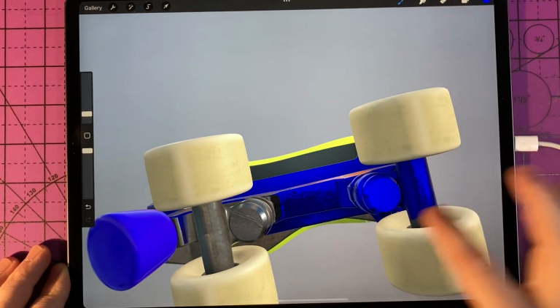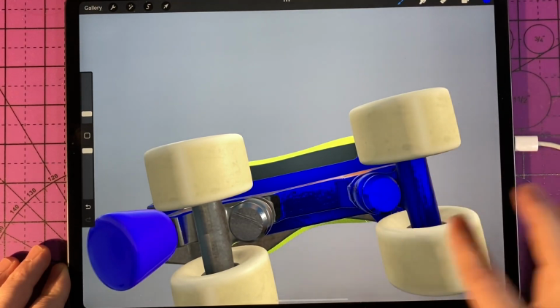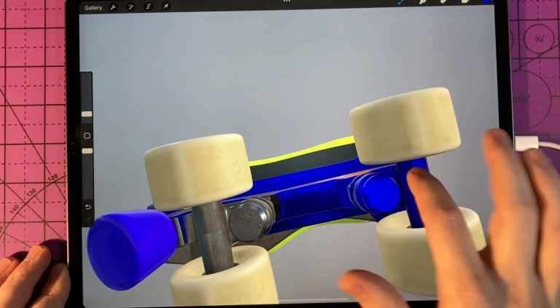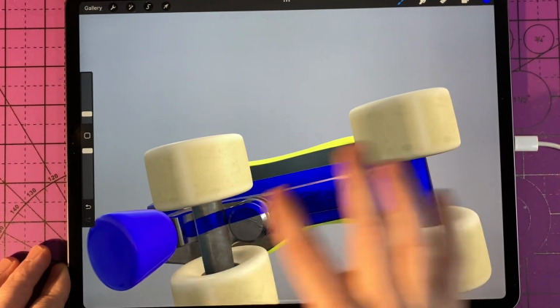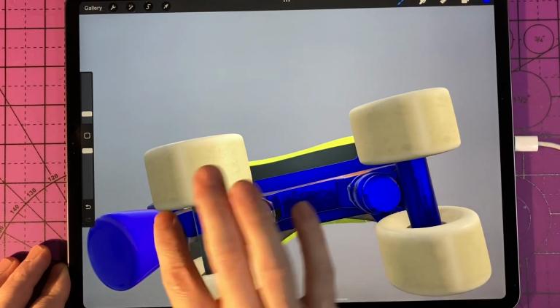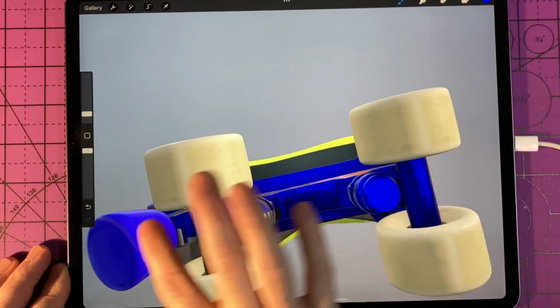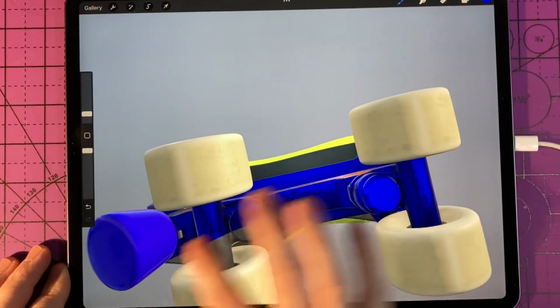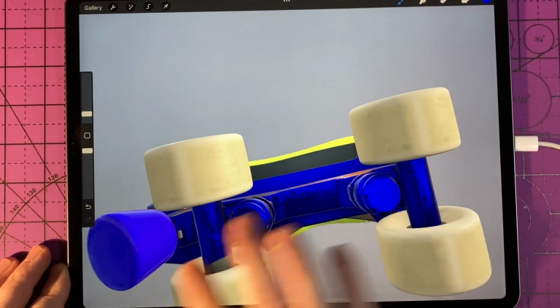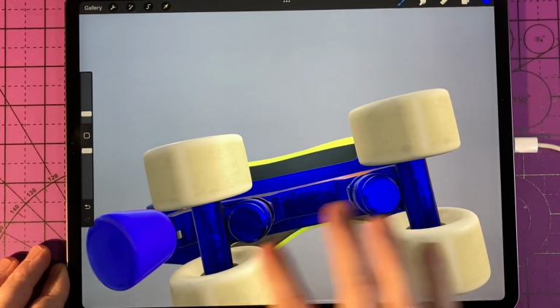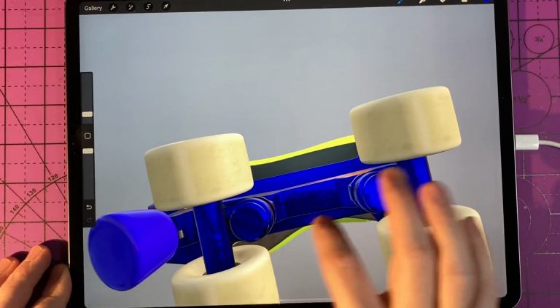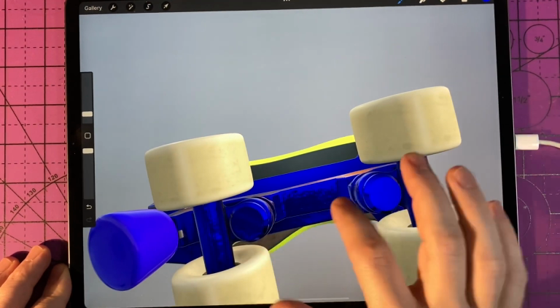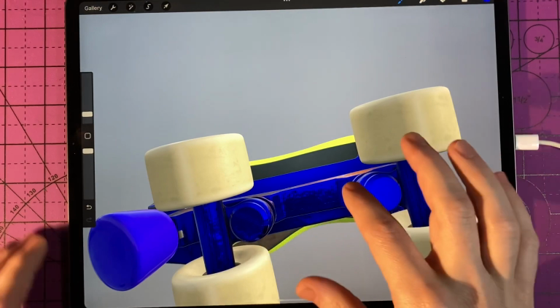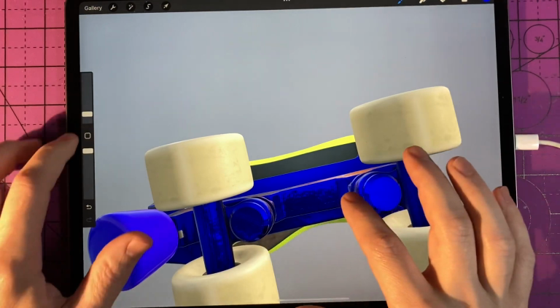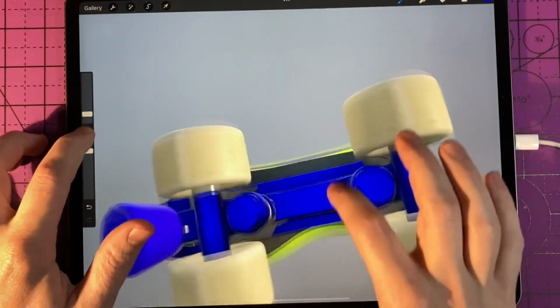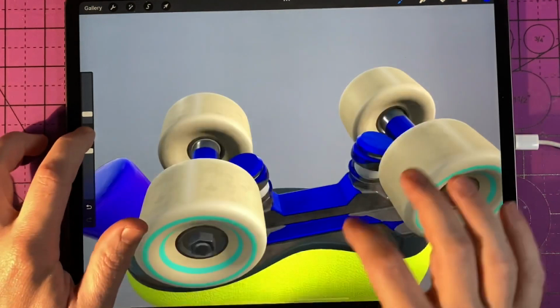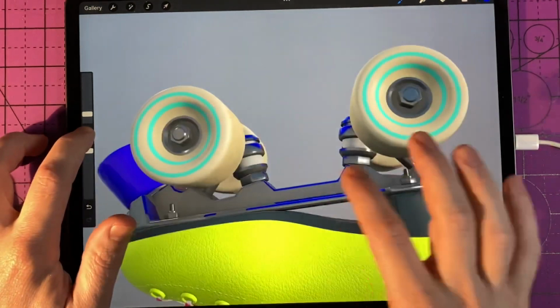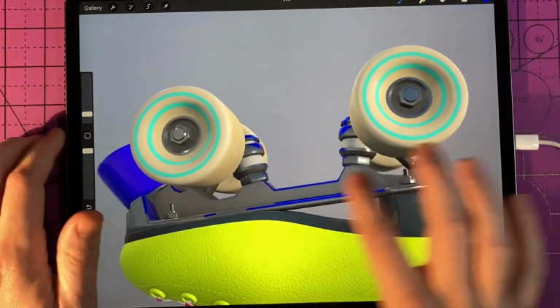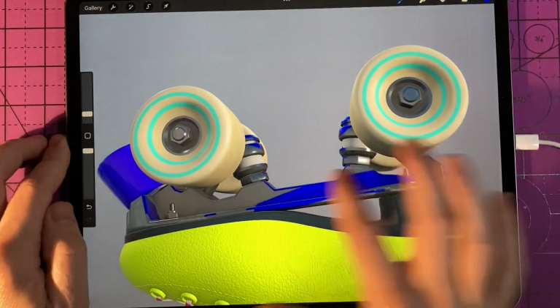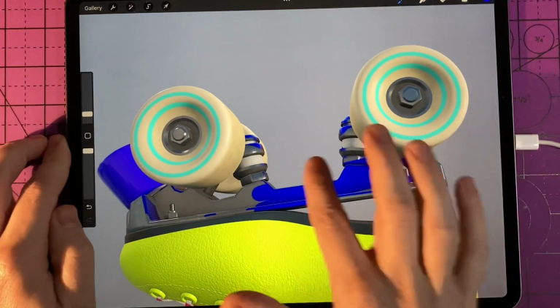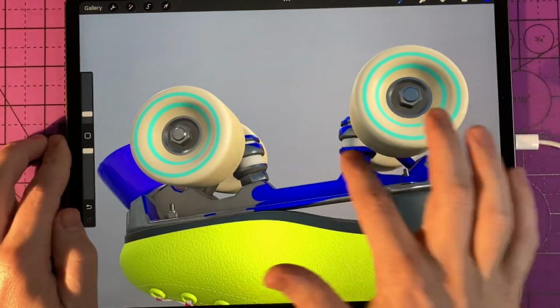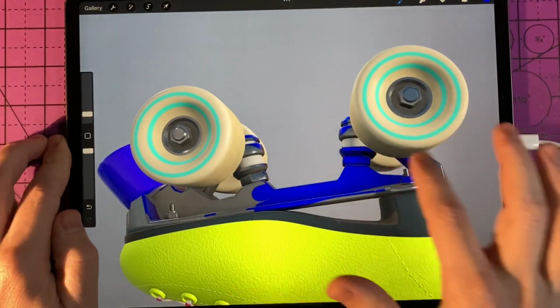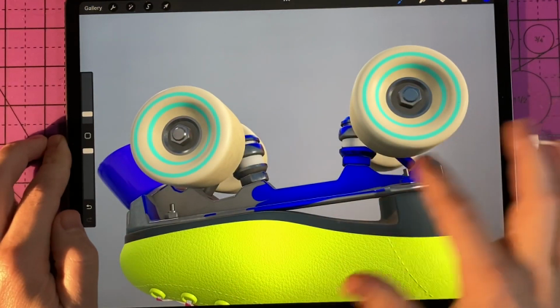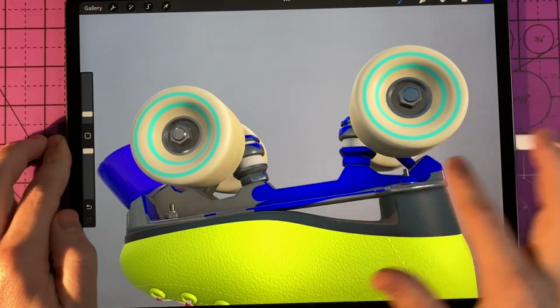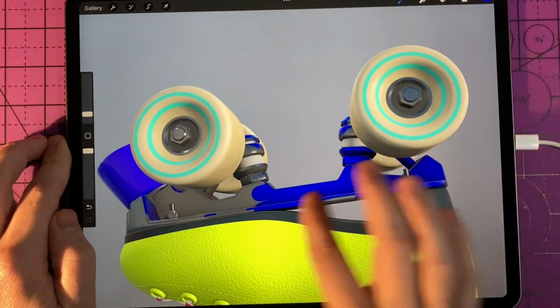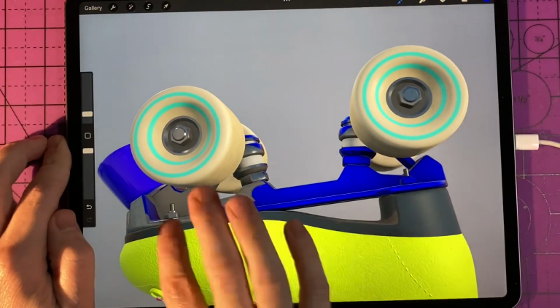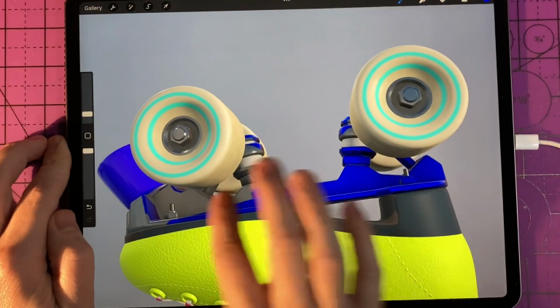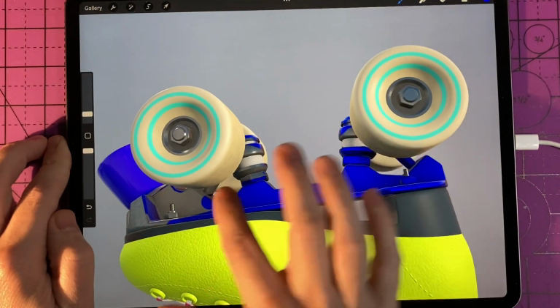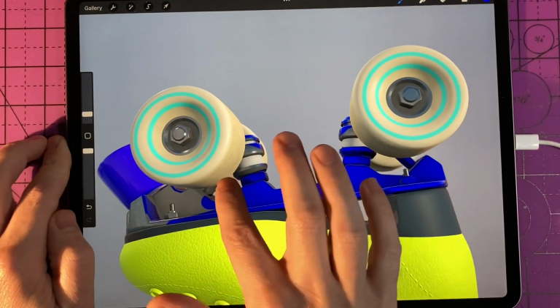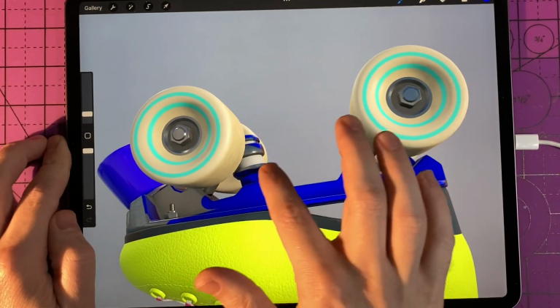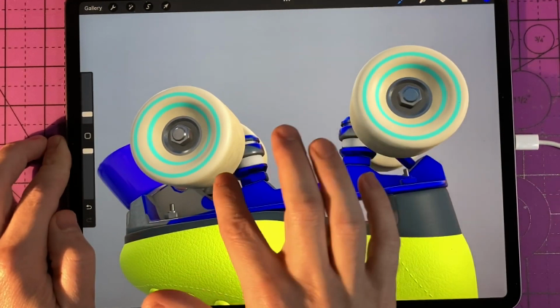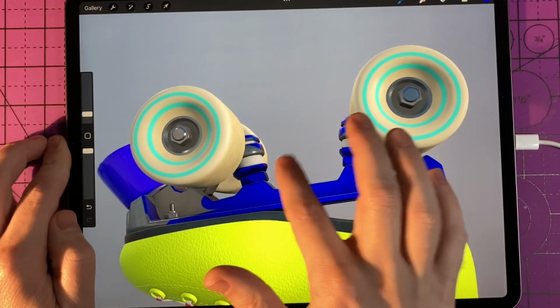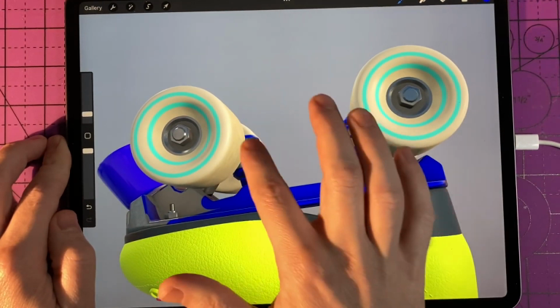That being said, if you do have an Apple Pencil, it makes this whole process of drawing and painting on 3D models a lot easier.